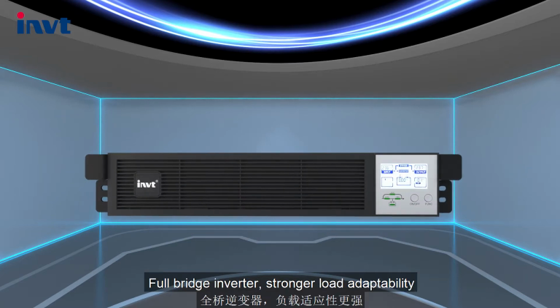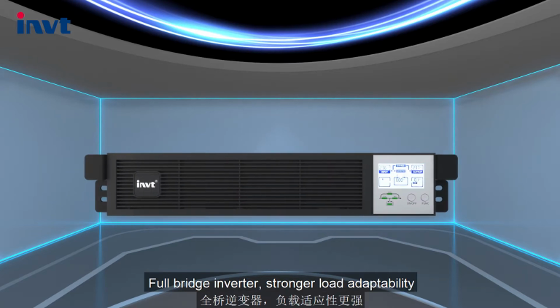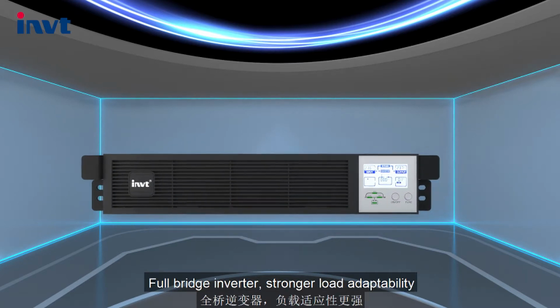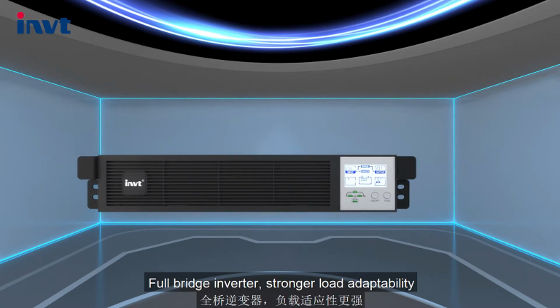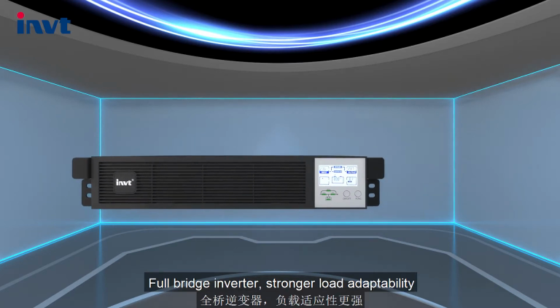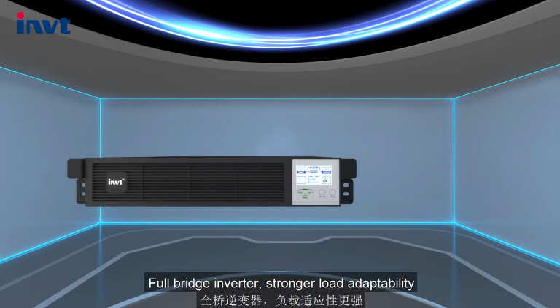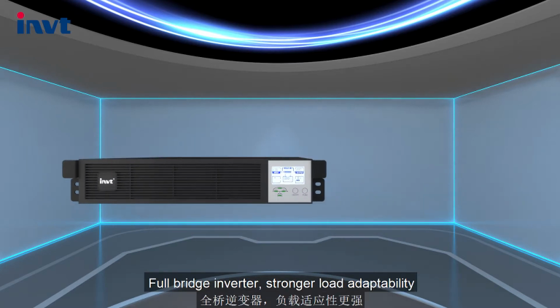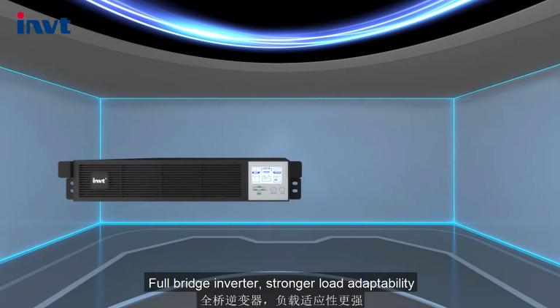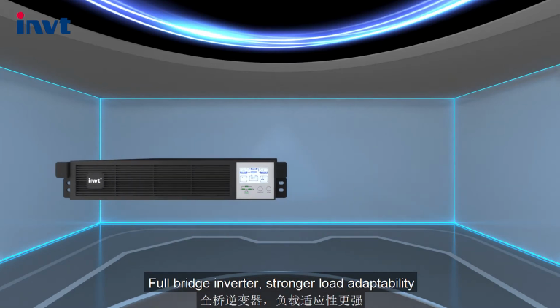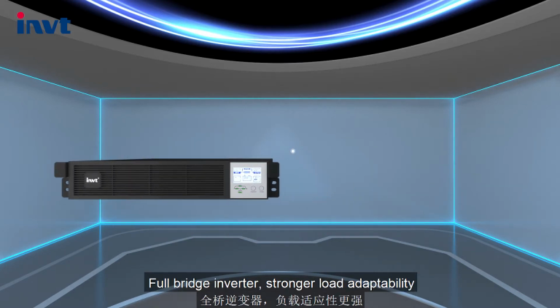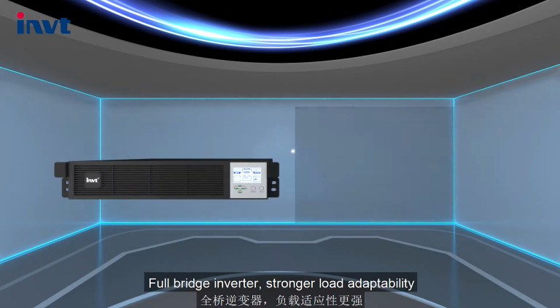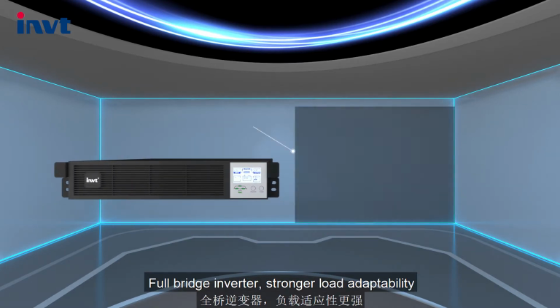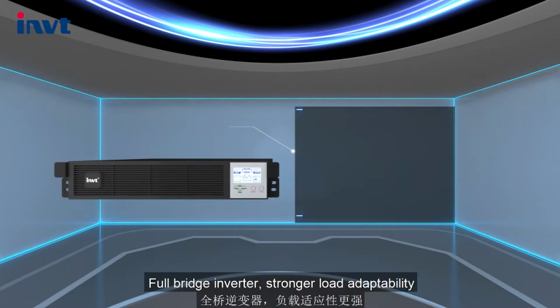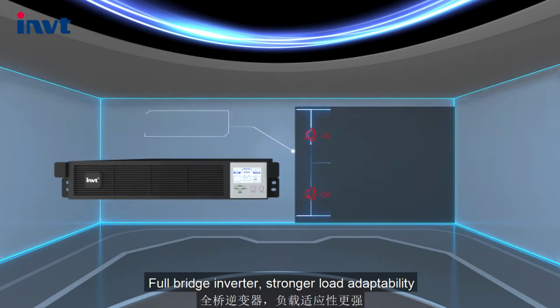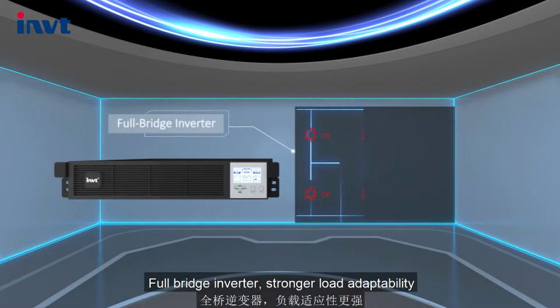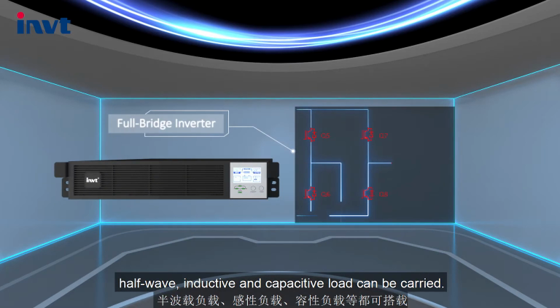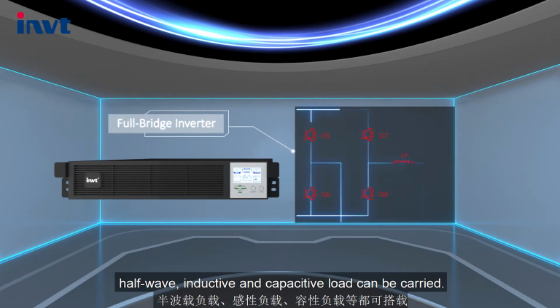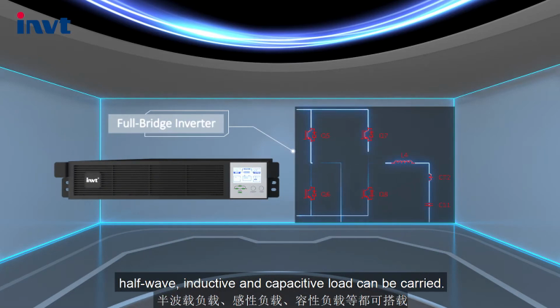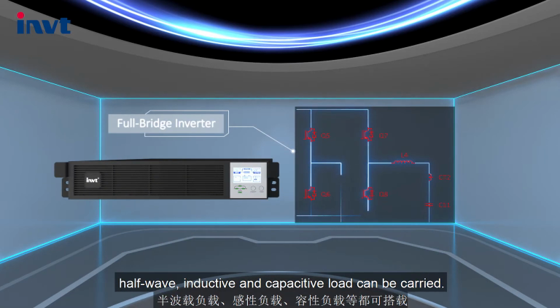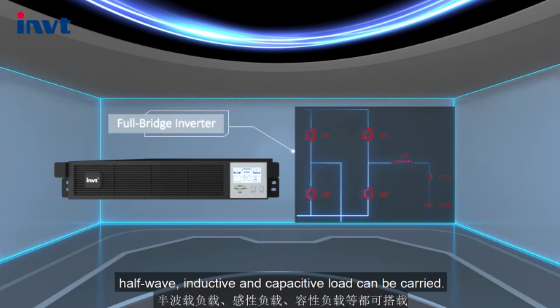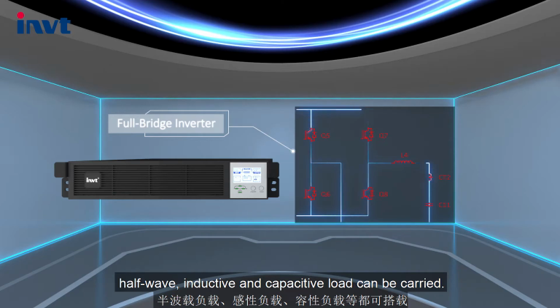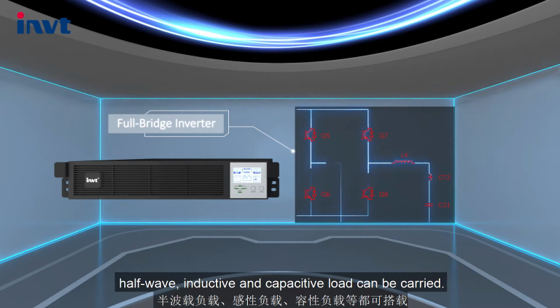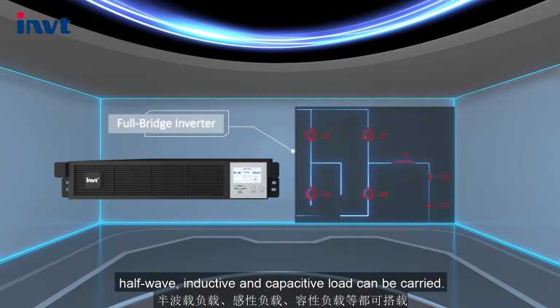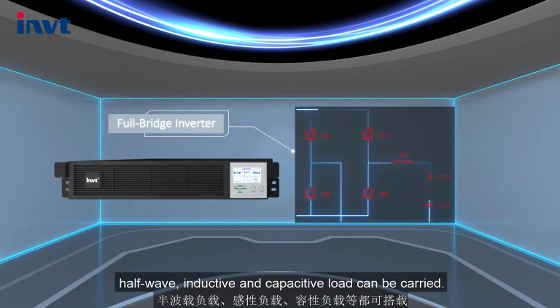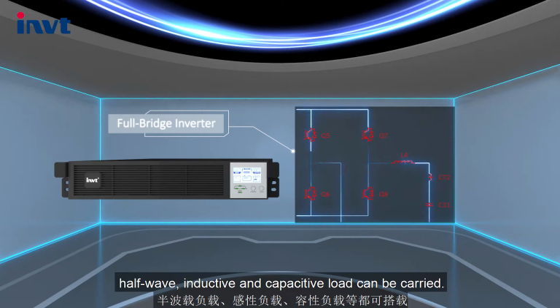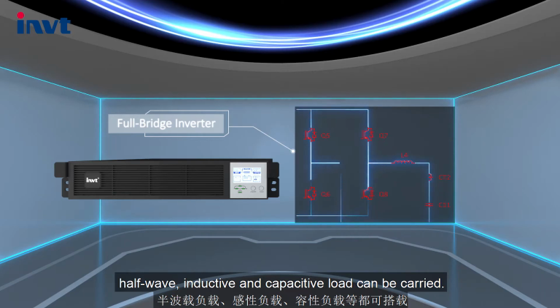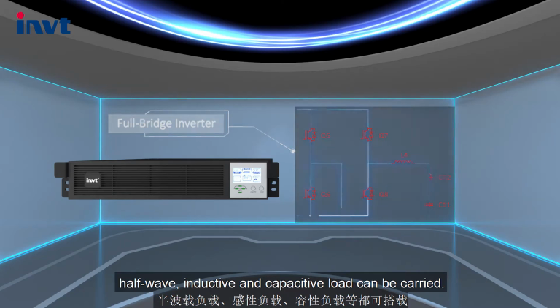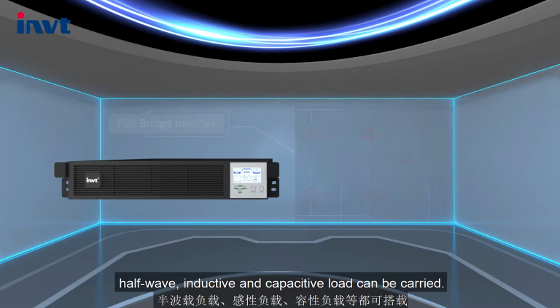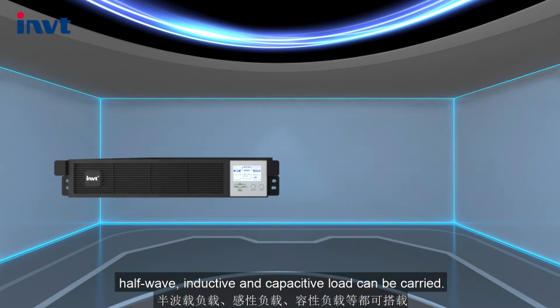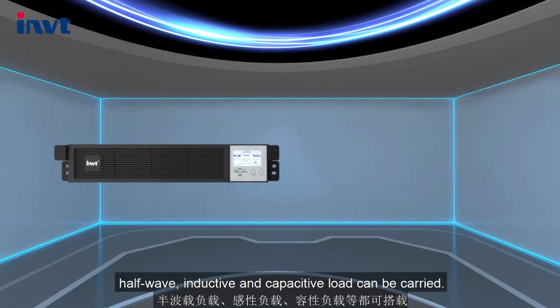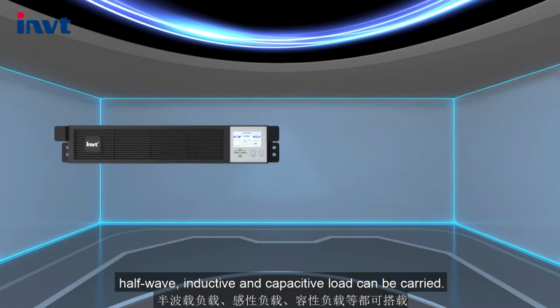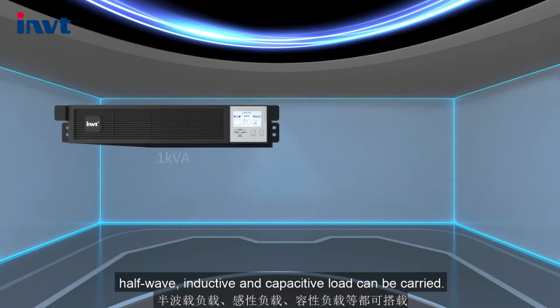Full-bridge inverter provides stronger load adaptability; half-wave, inductive, and capacitive loads can all be carried.